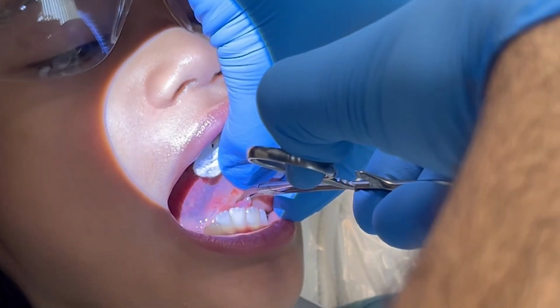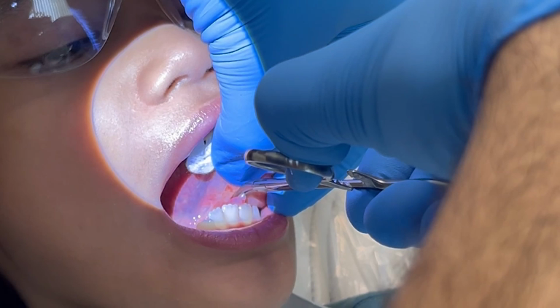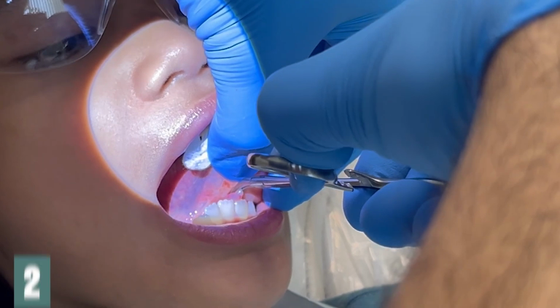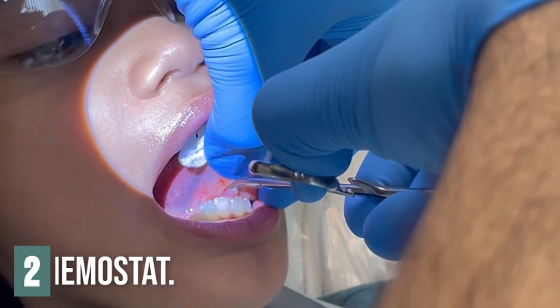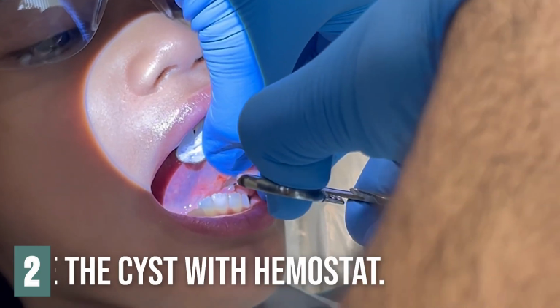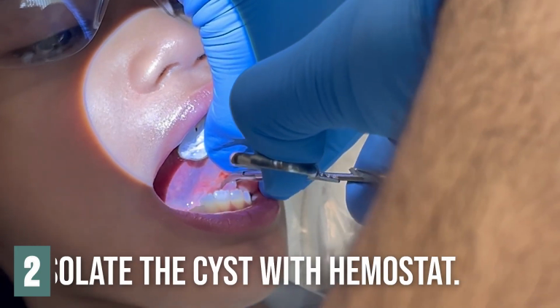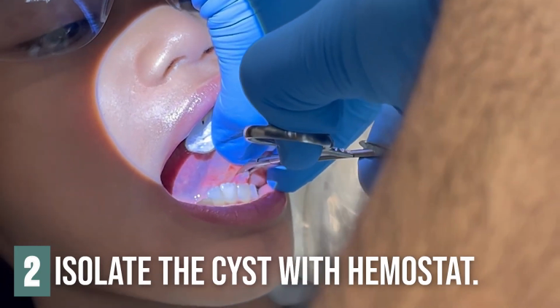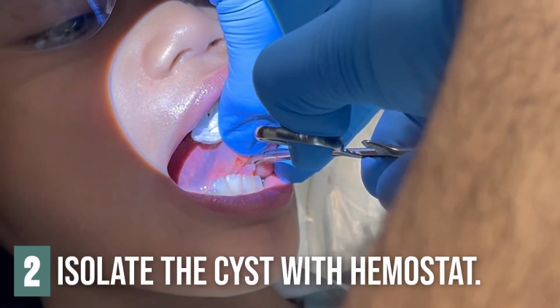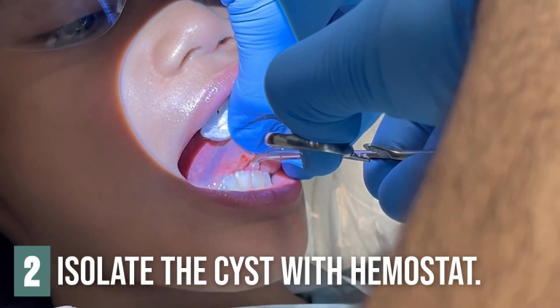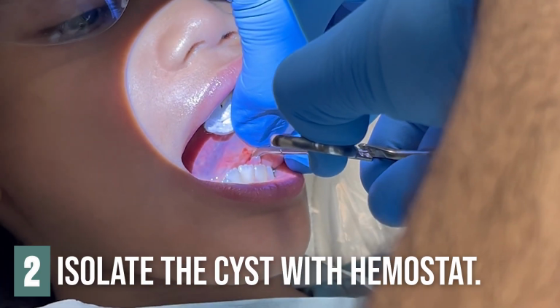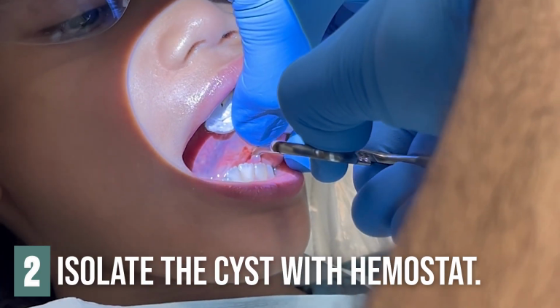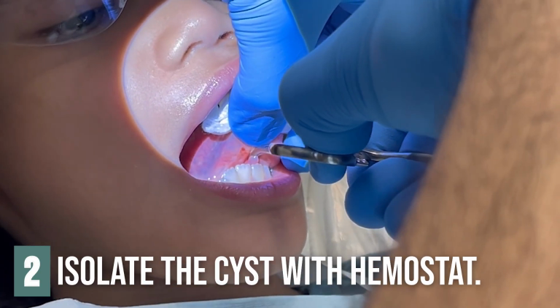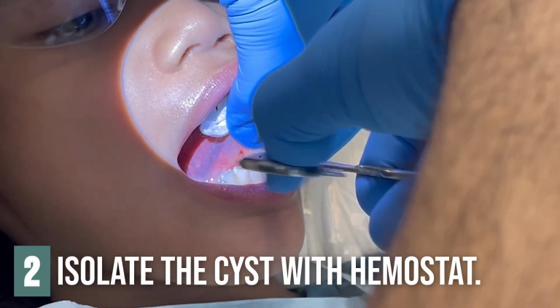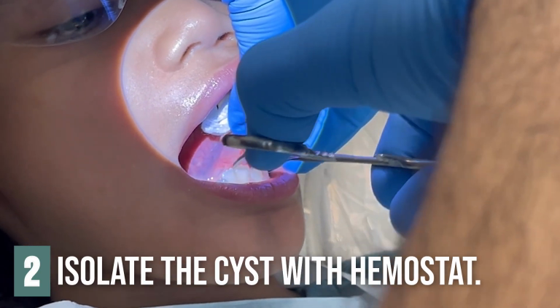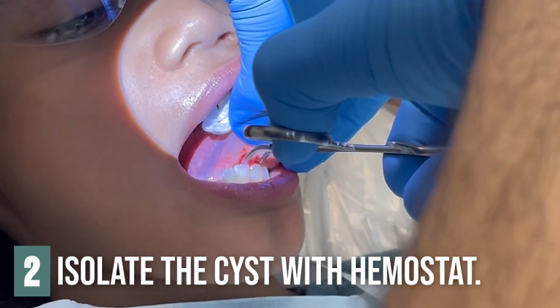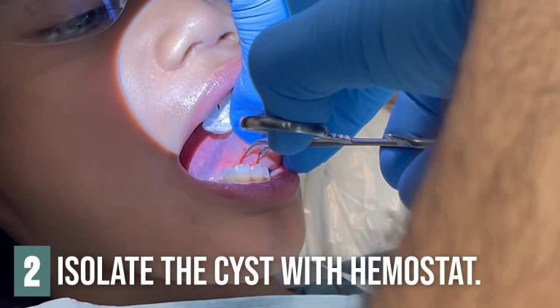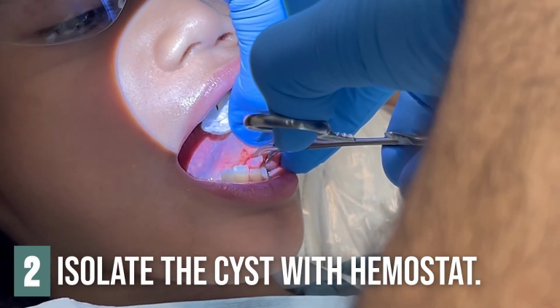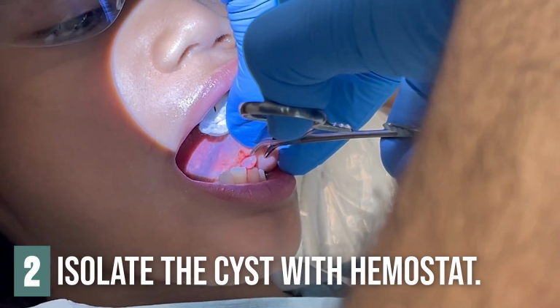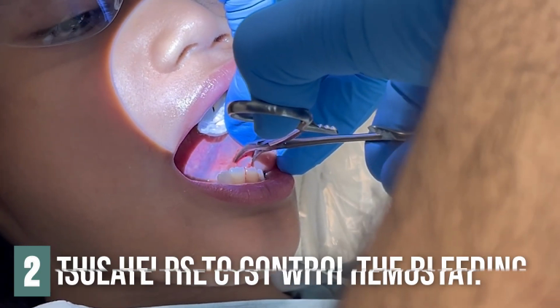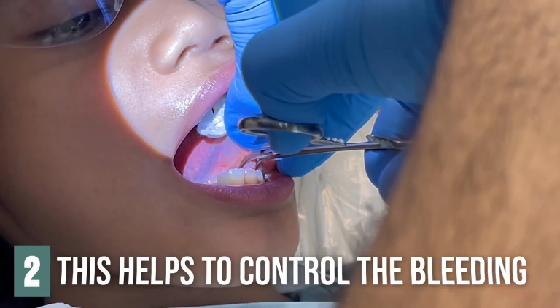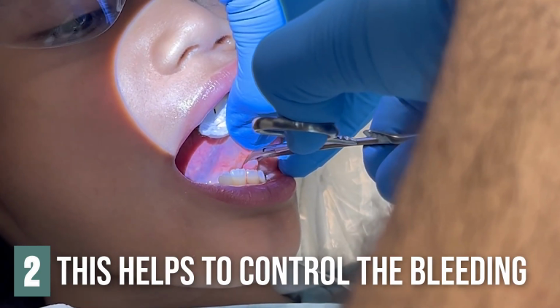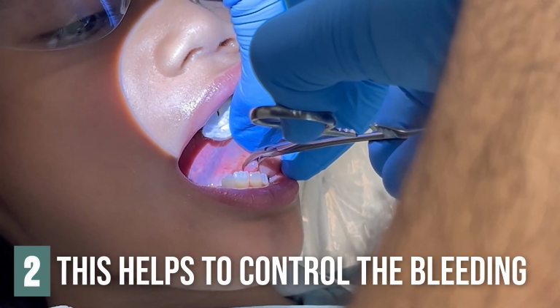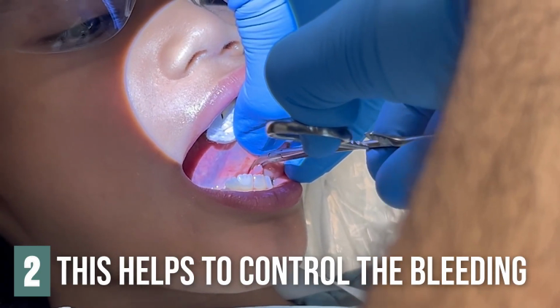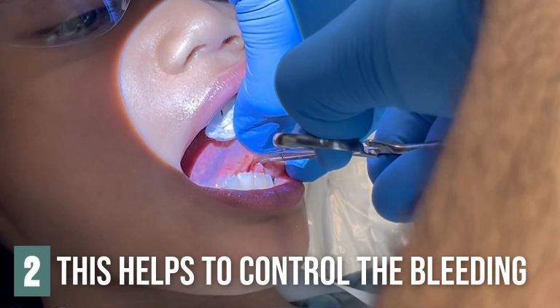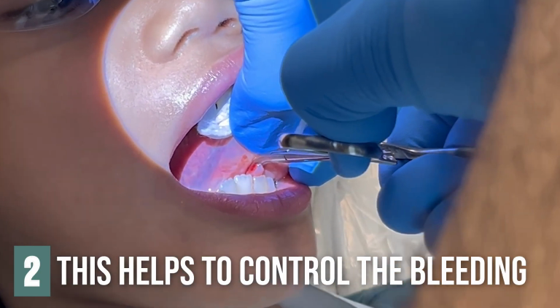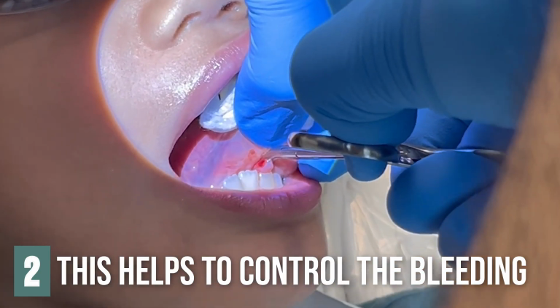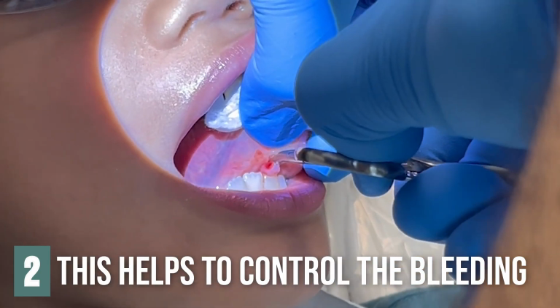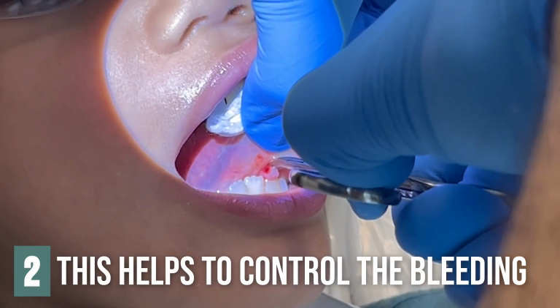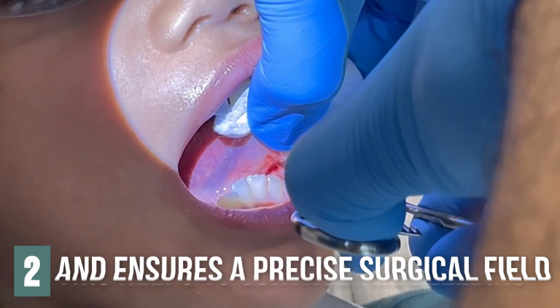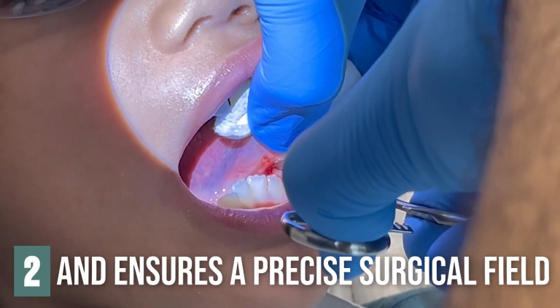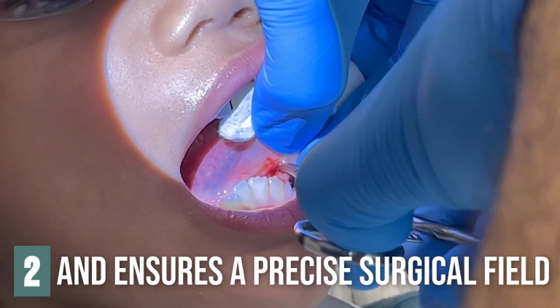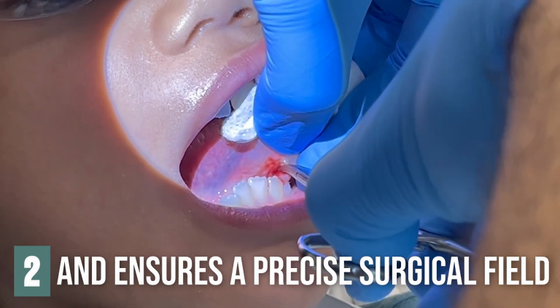No pain, is that right? No pain. Scissors. There it is.